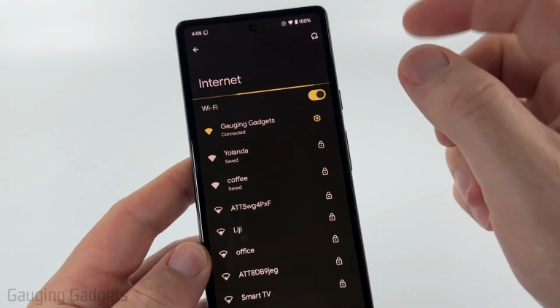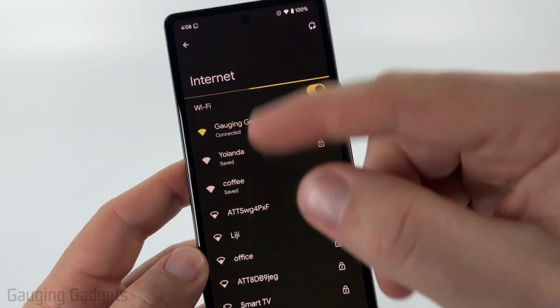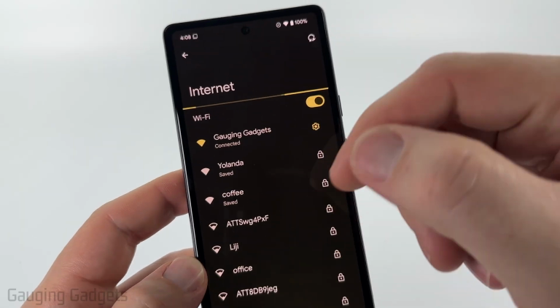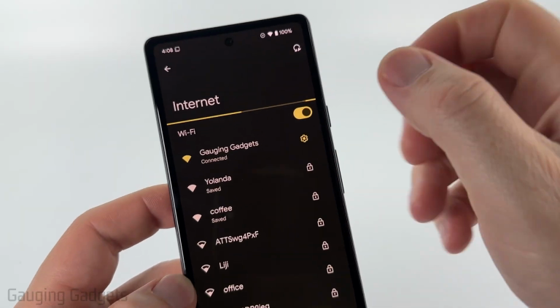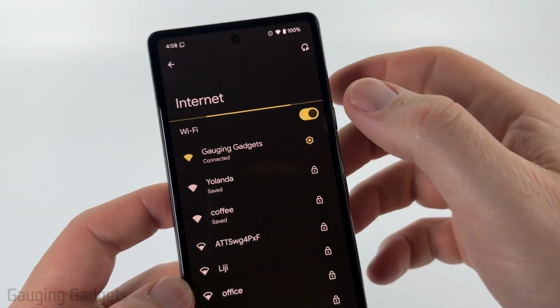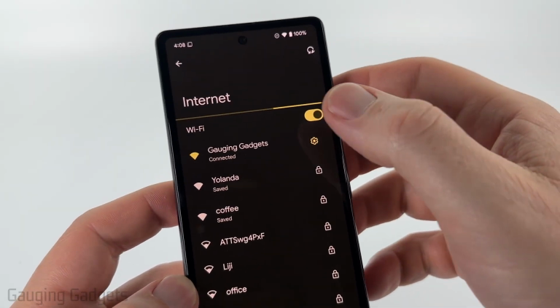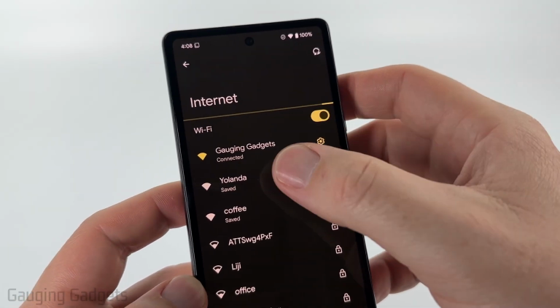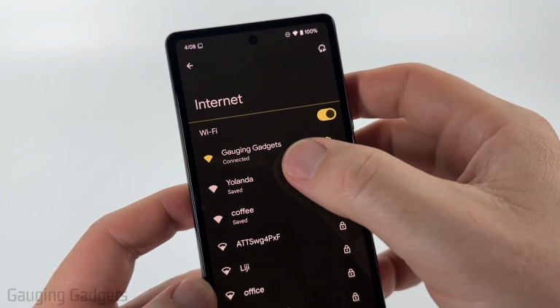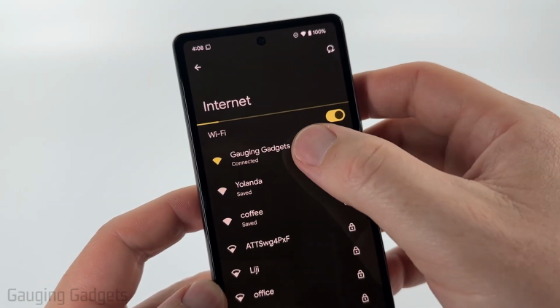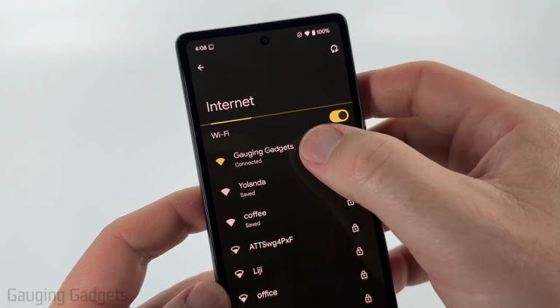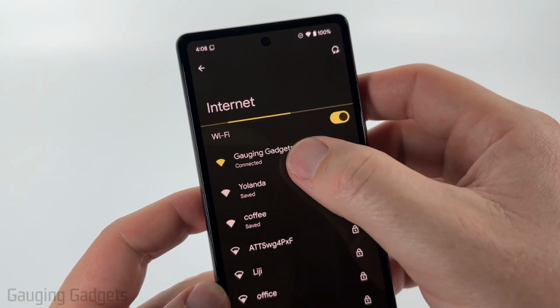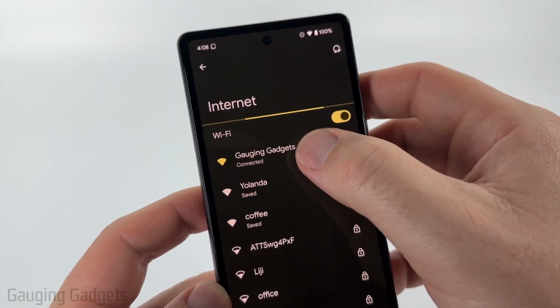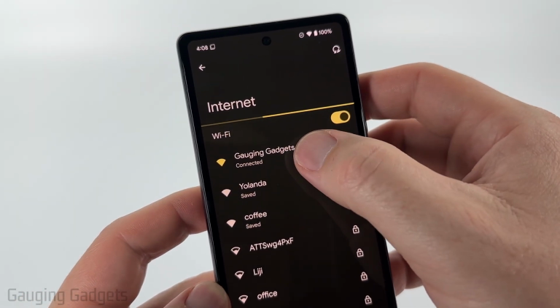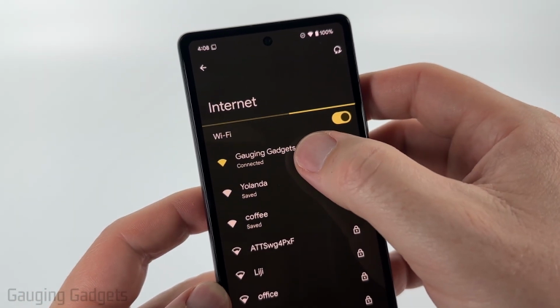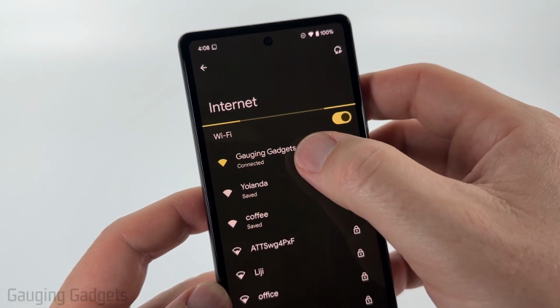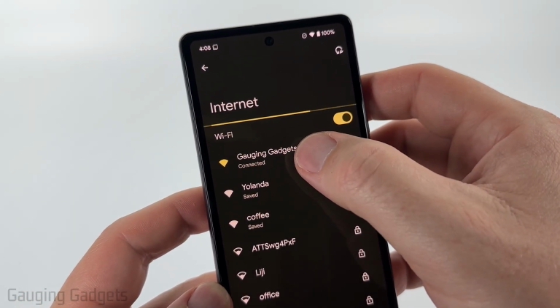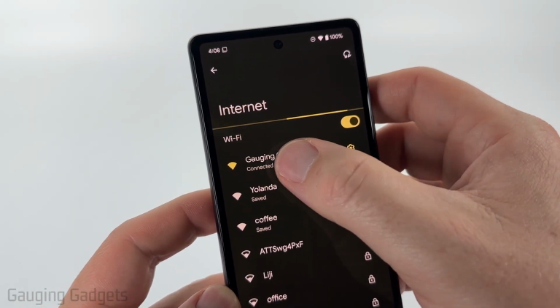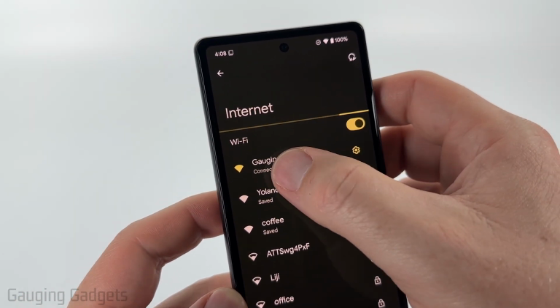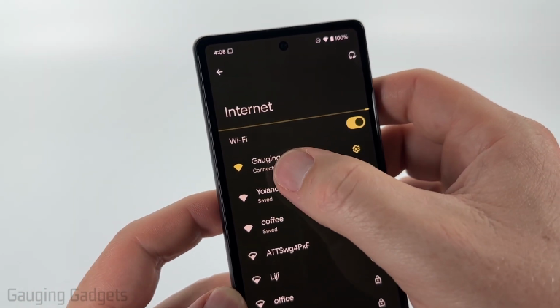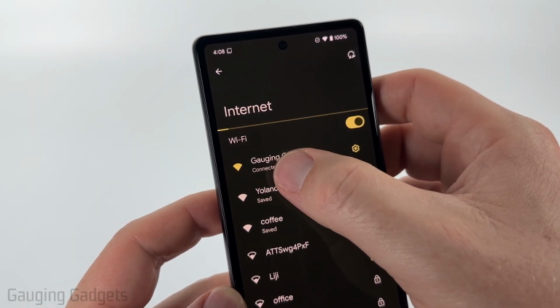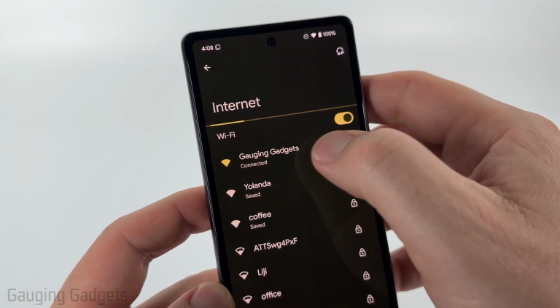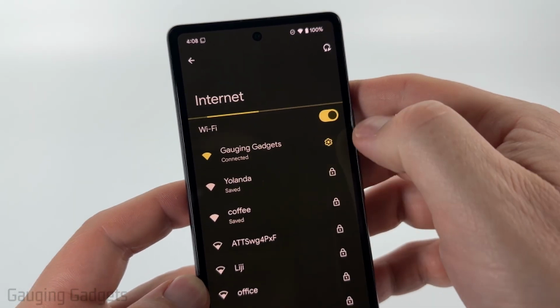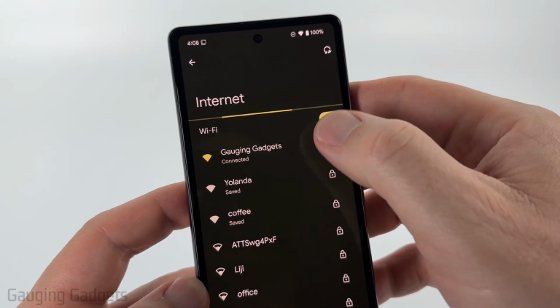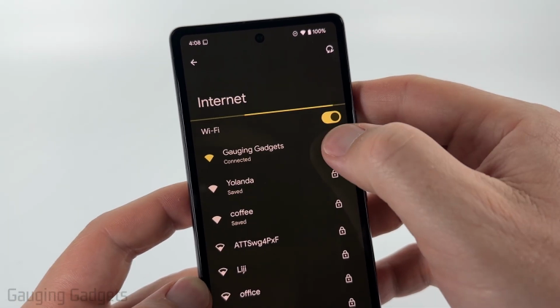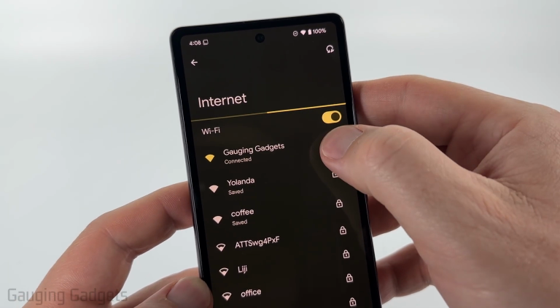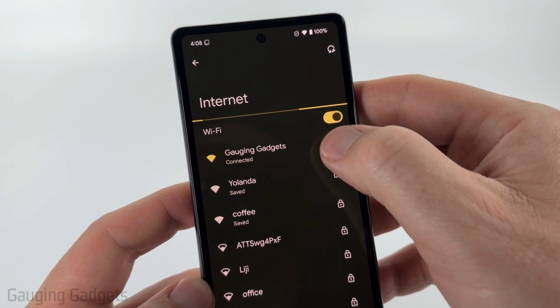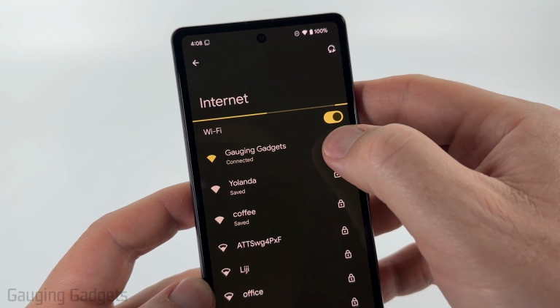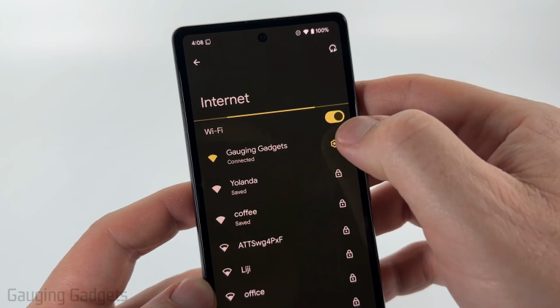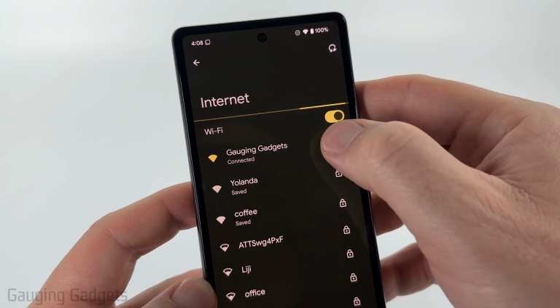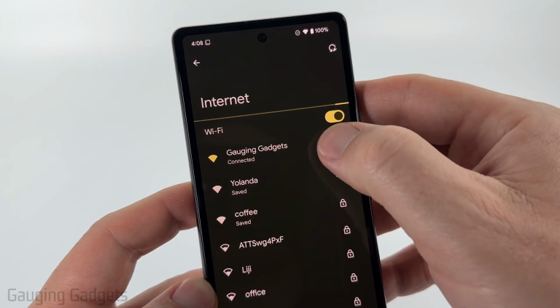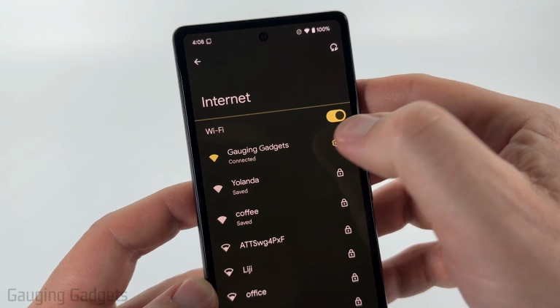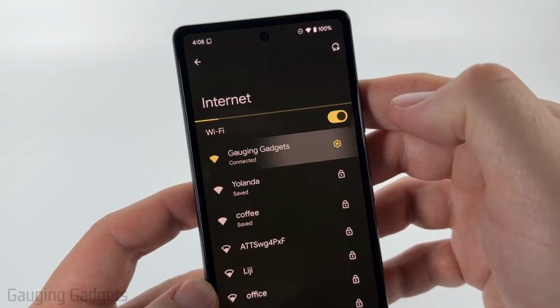Now that we're here, you'll see the network that you're currently connected to. It'll say Connected. Select the gear icon next to that network.